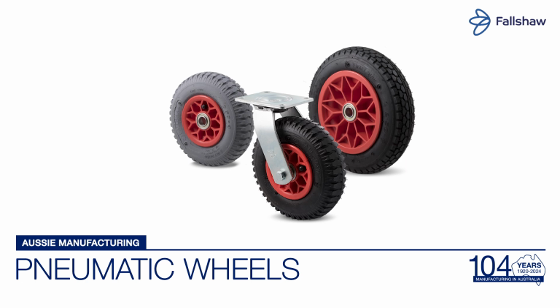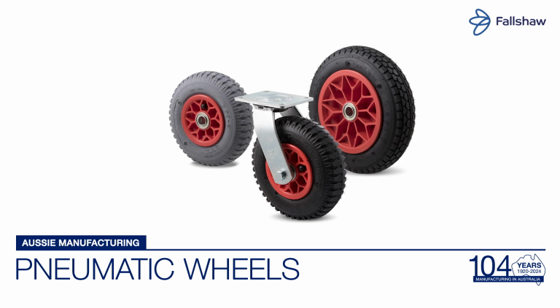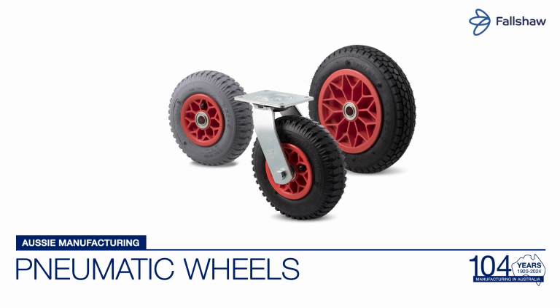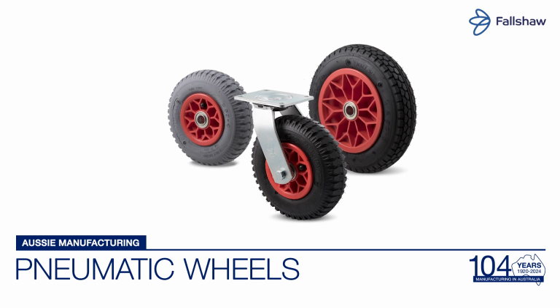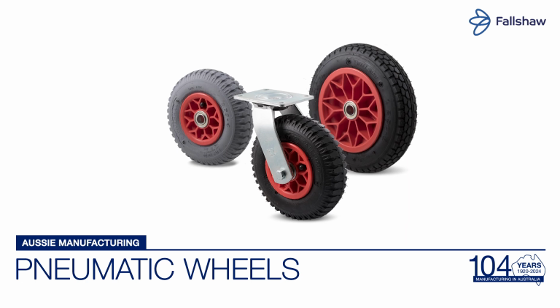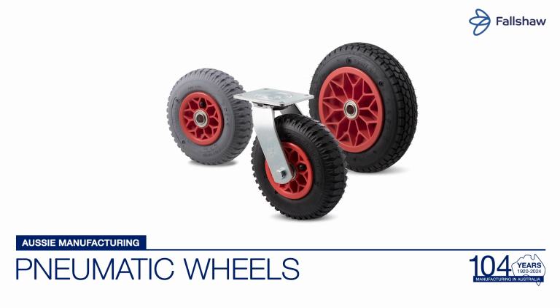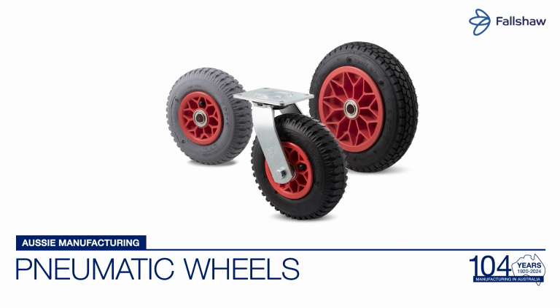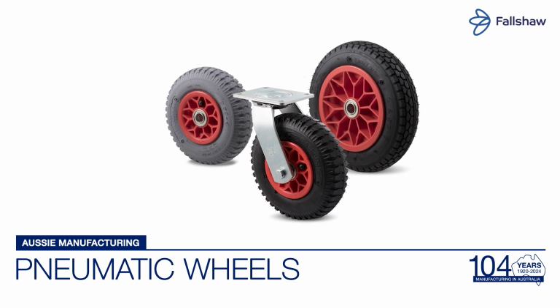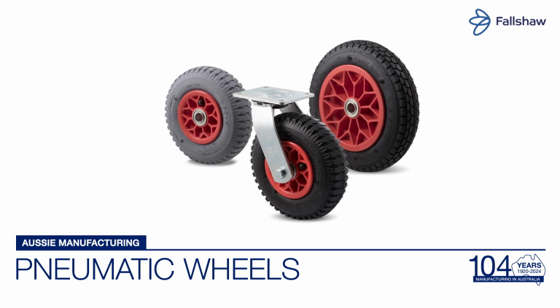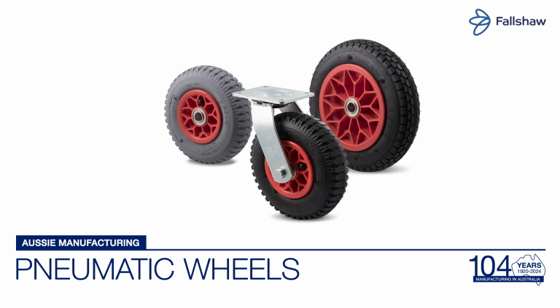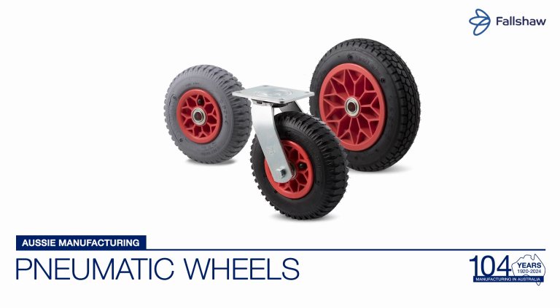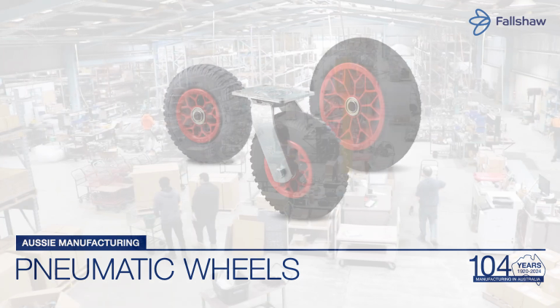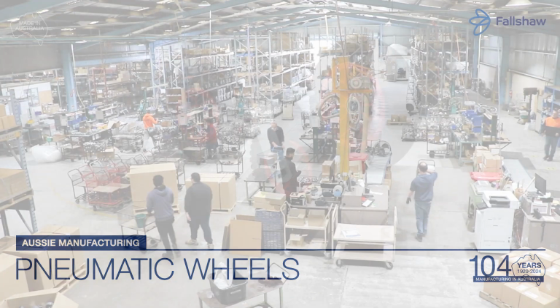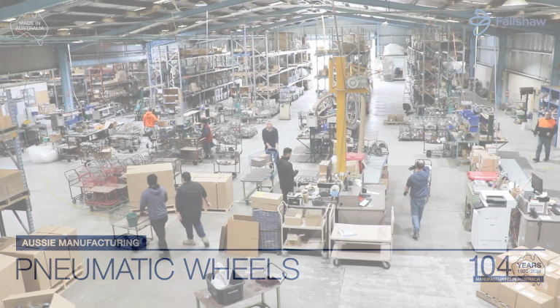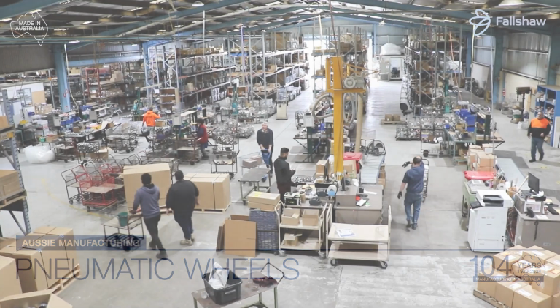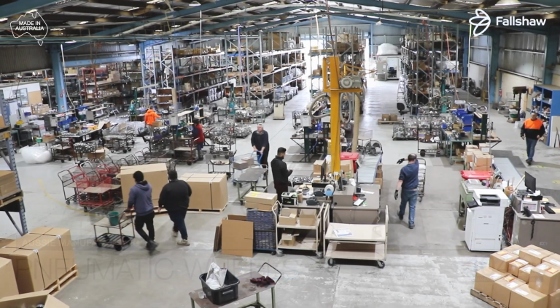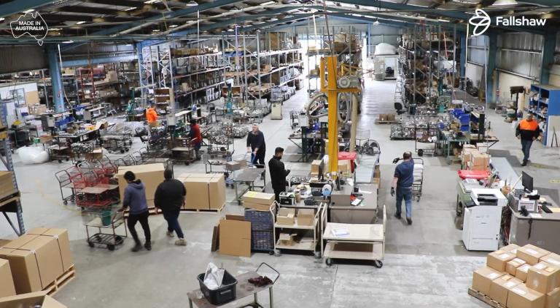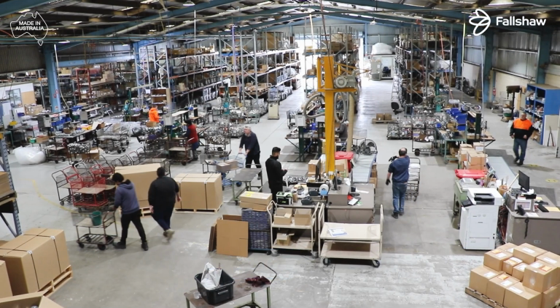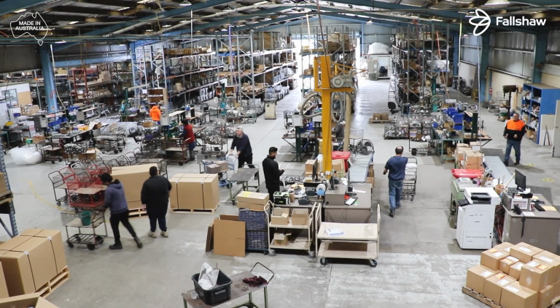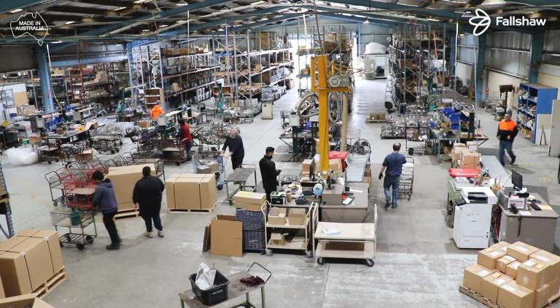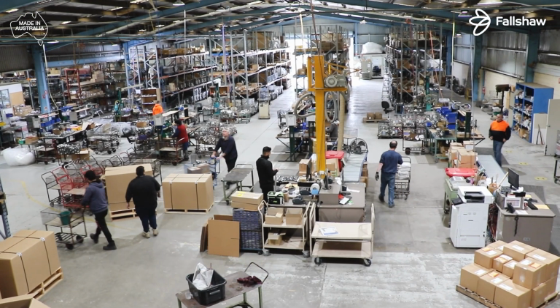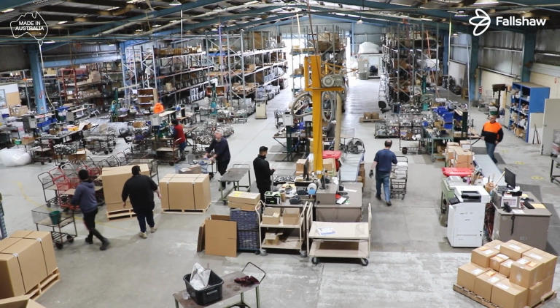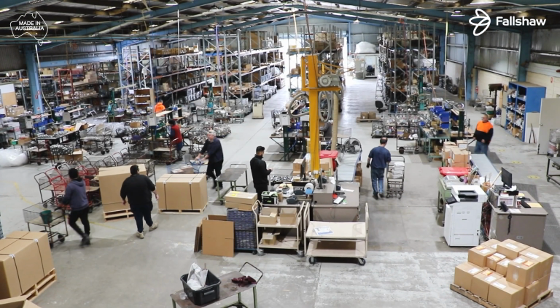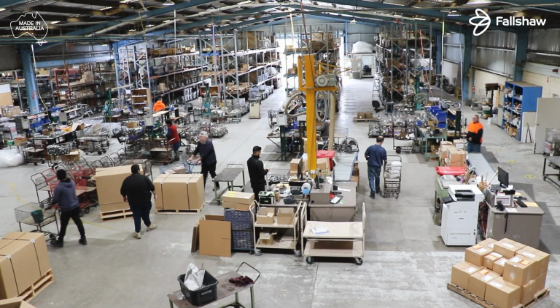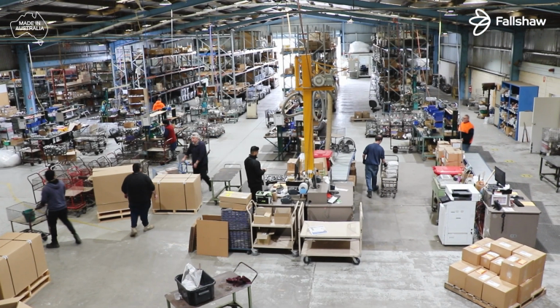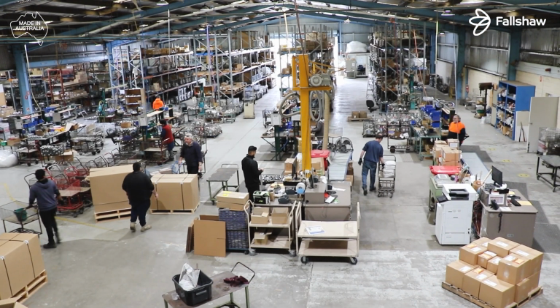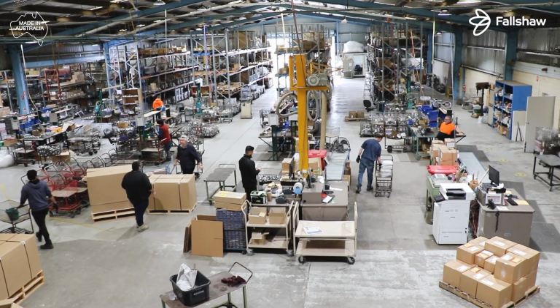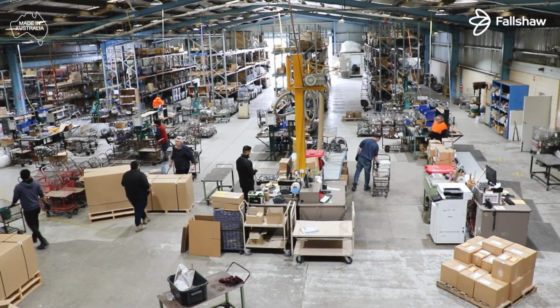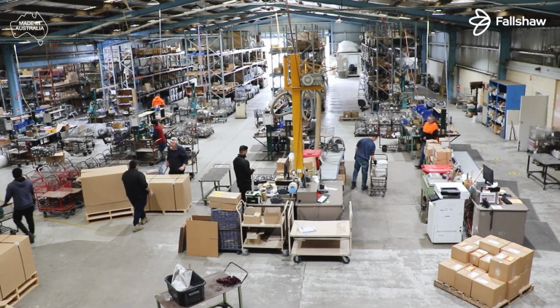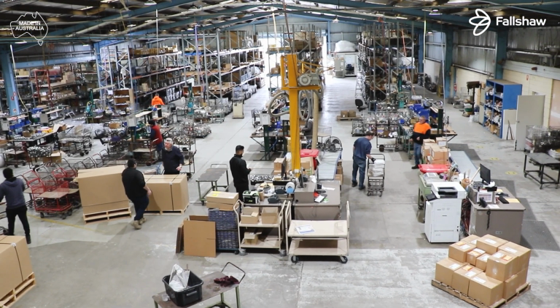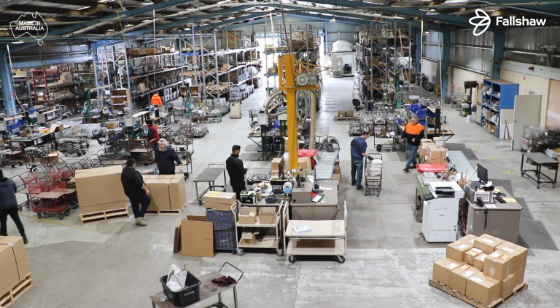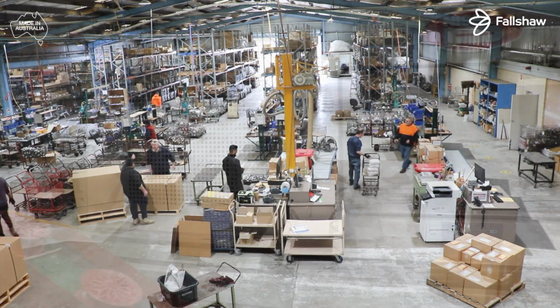Falshaw pneumatic wheels are manufactured in-house at our Sunshine North factory in Melbourne, Victoria.